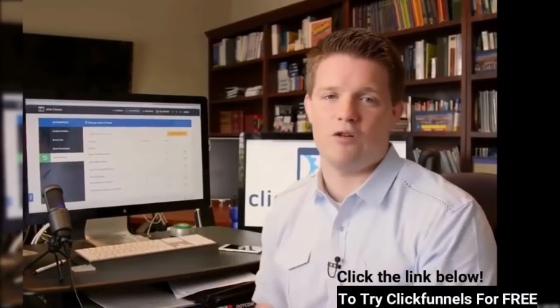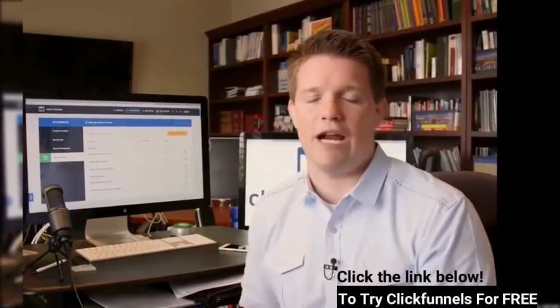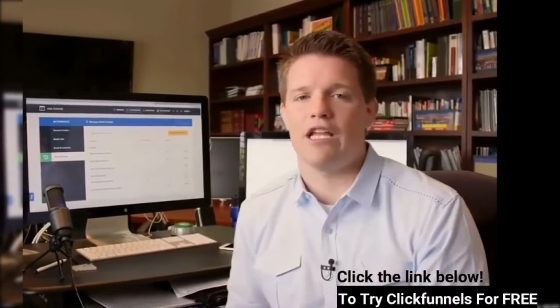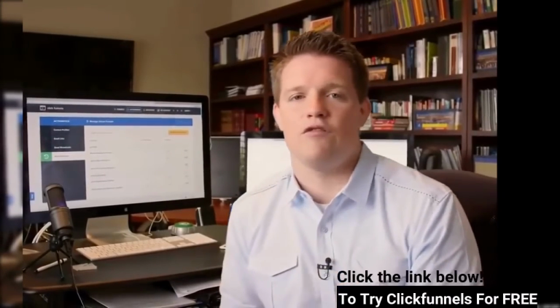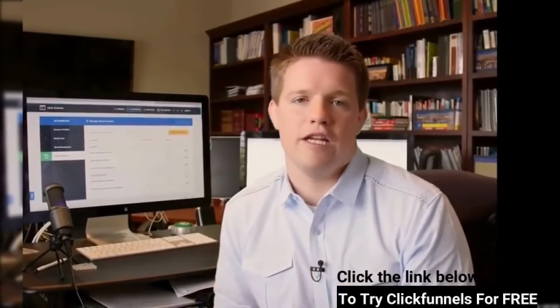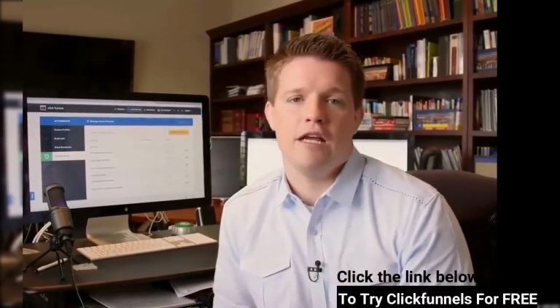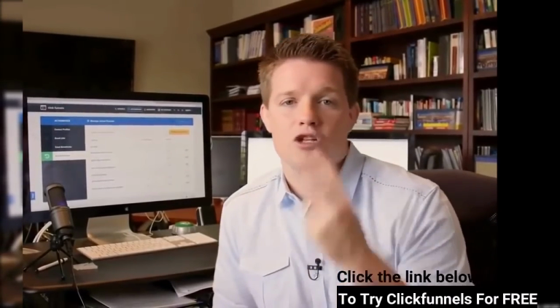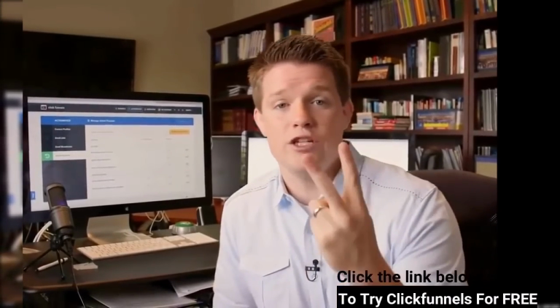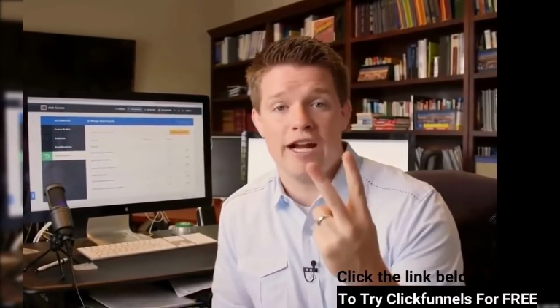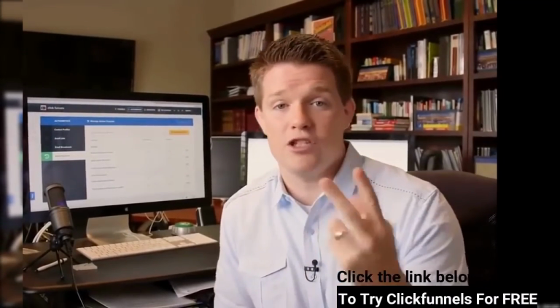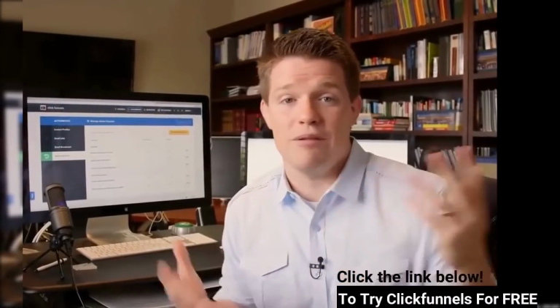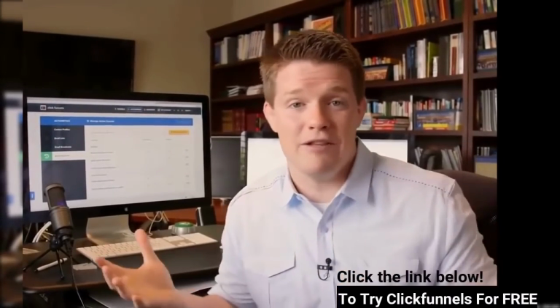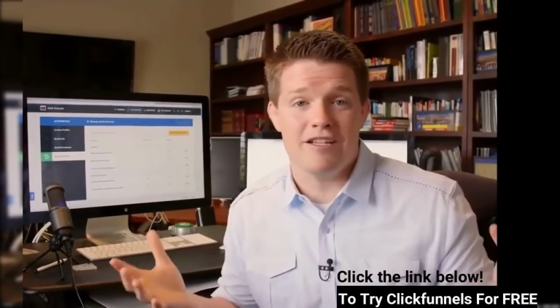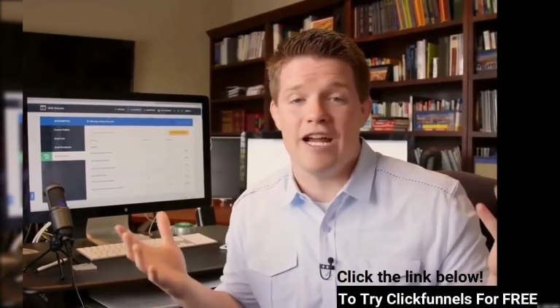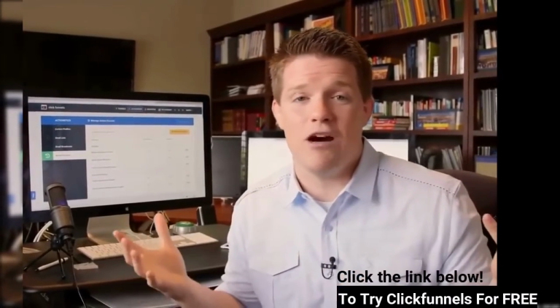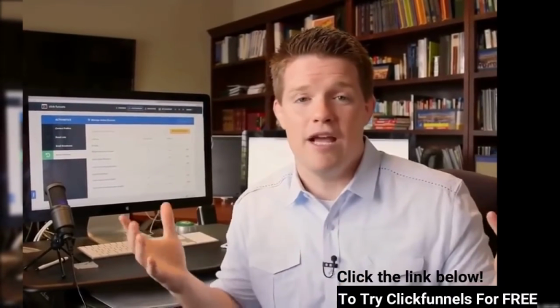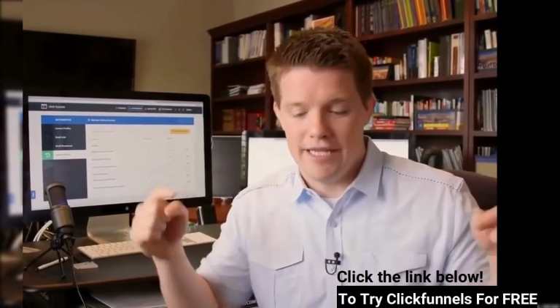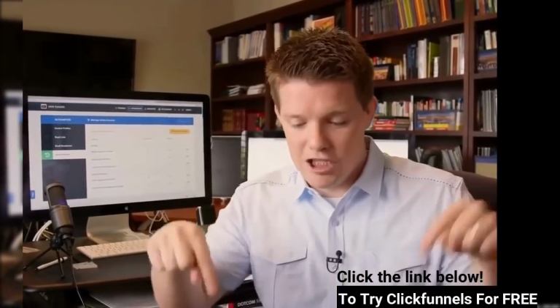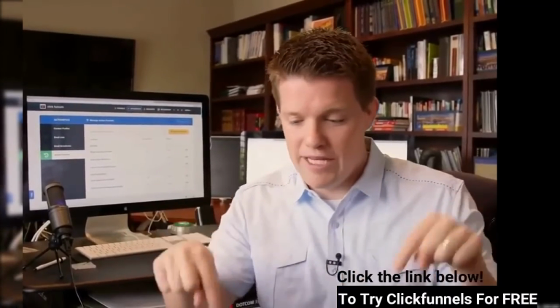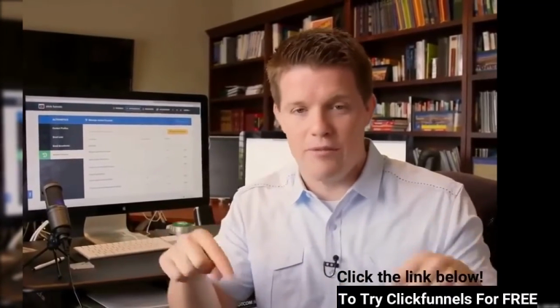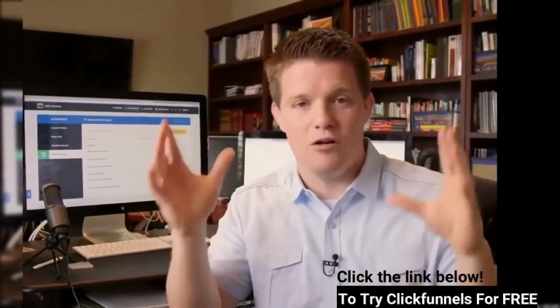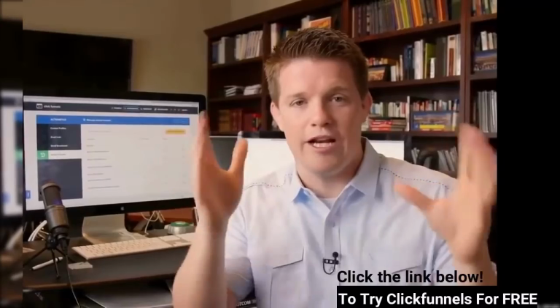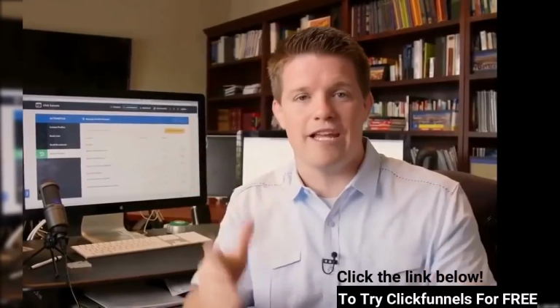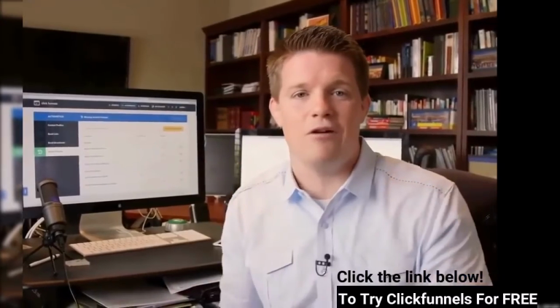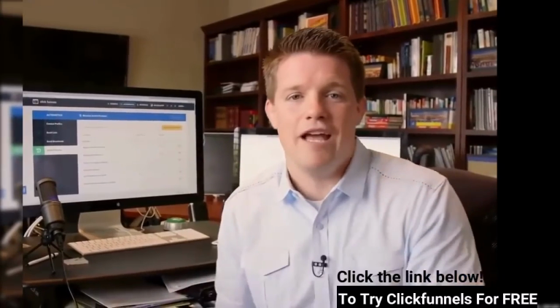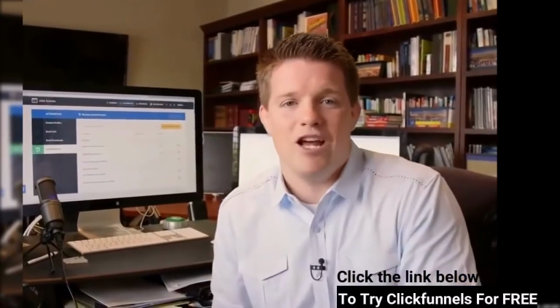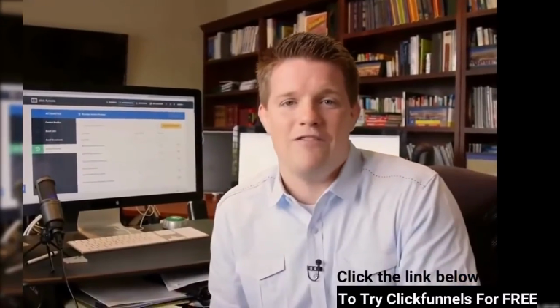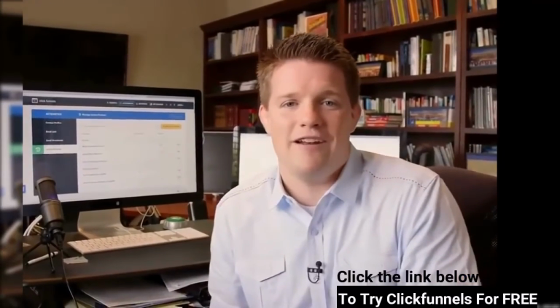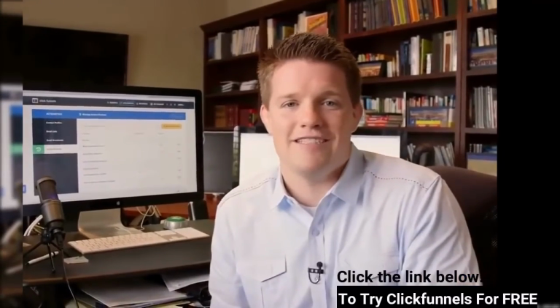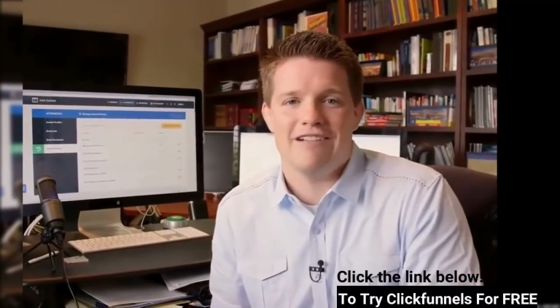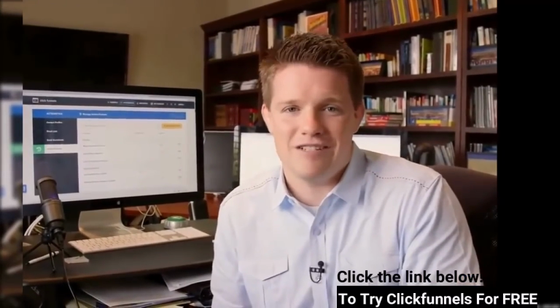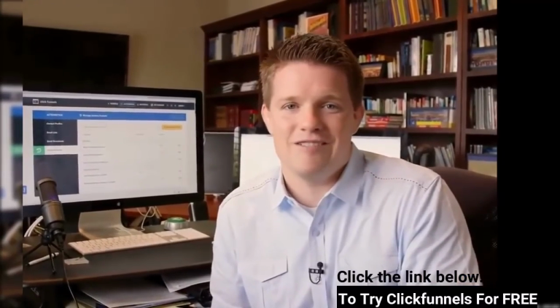I want to give you a free two-week trial so you can play with it, try it out — the link should be down below. Create your account and go have fun inside of ClickFunnels.